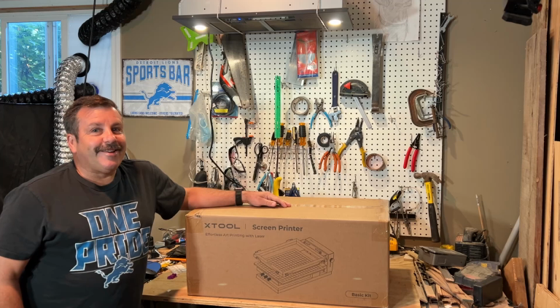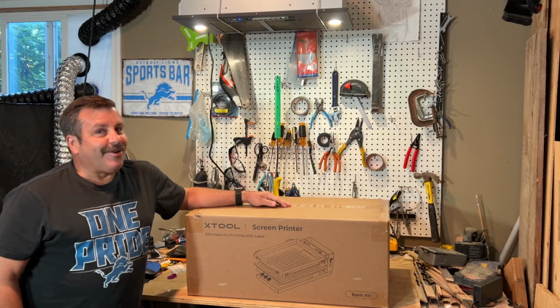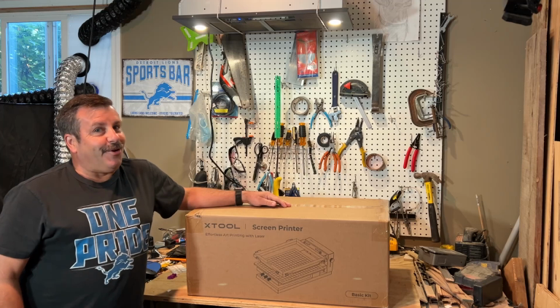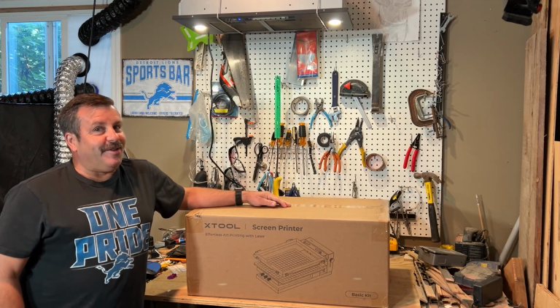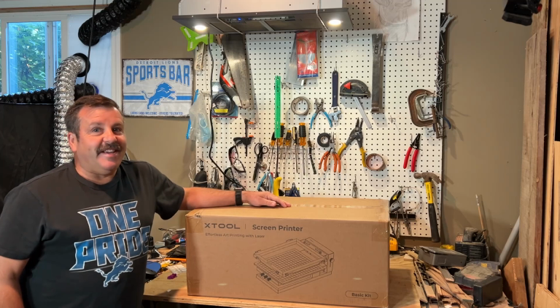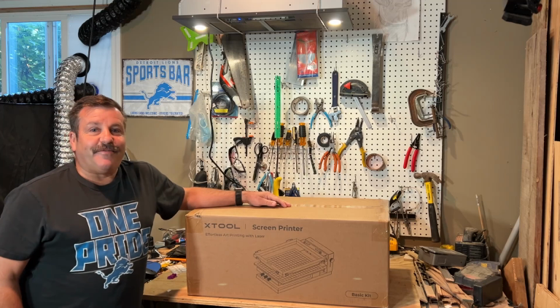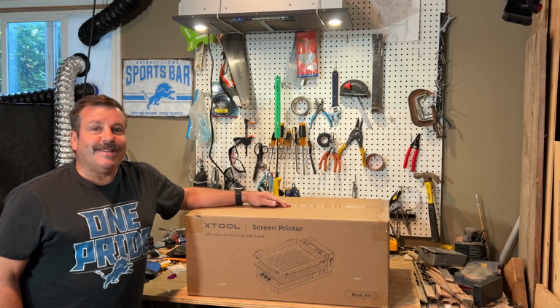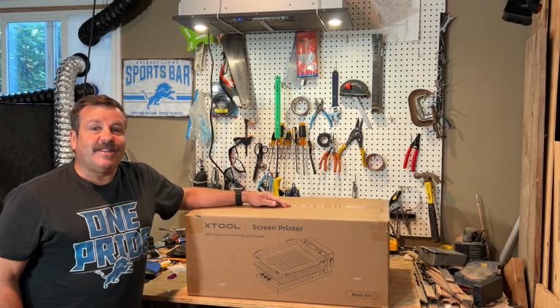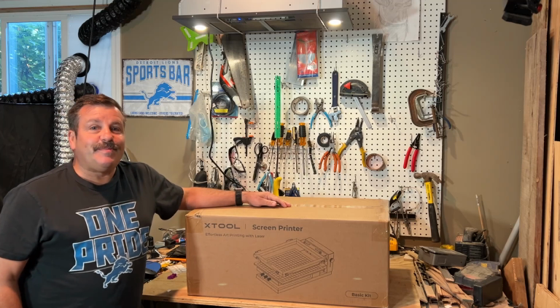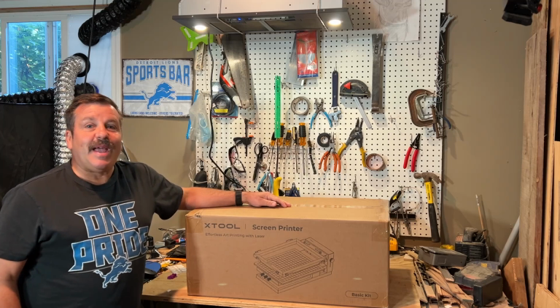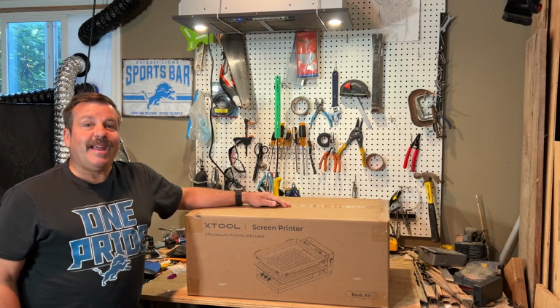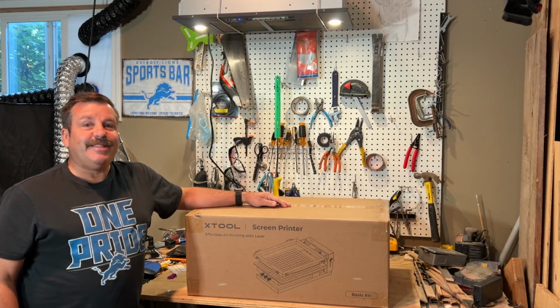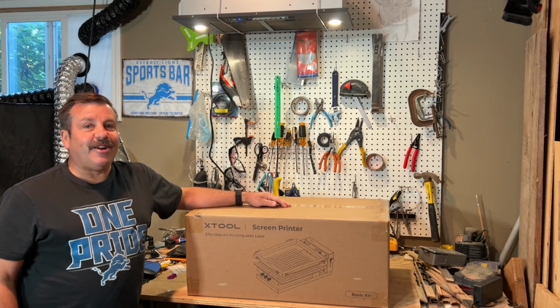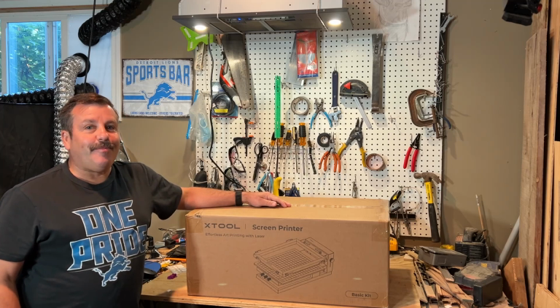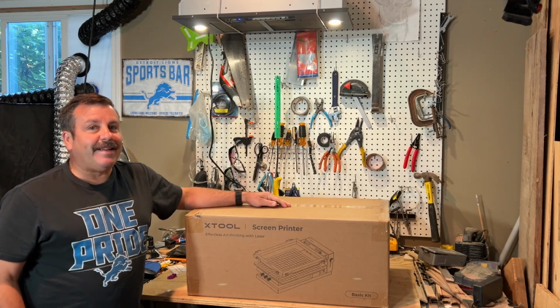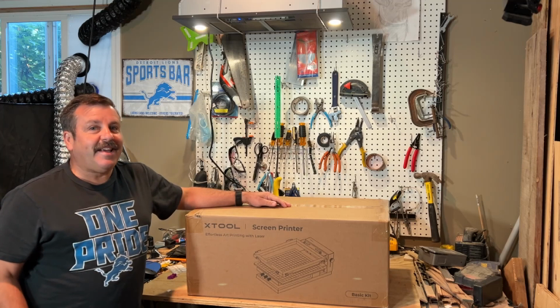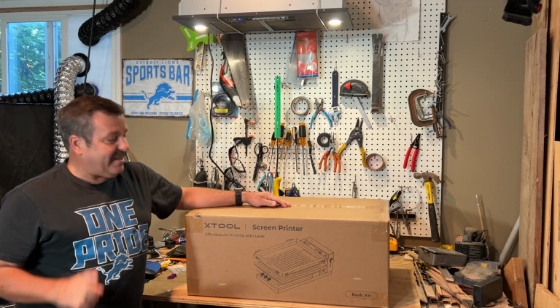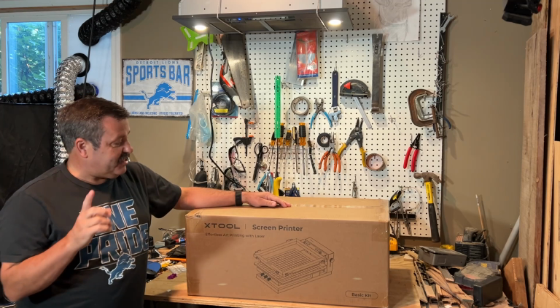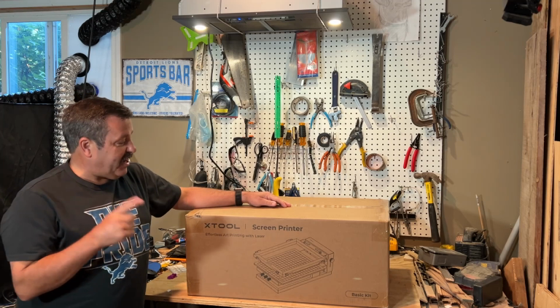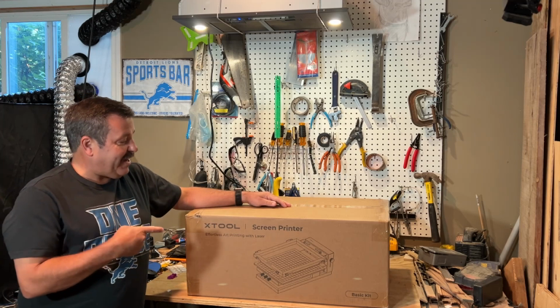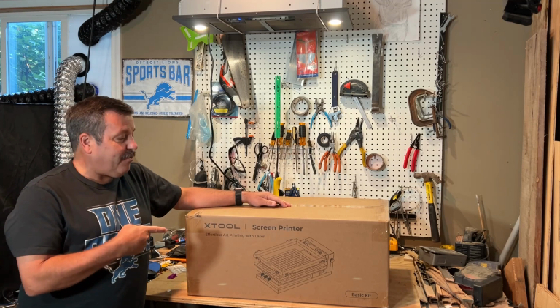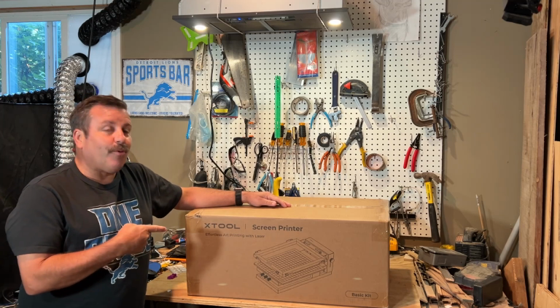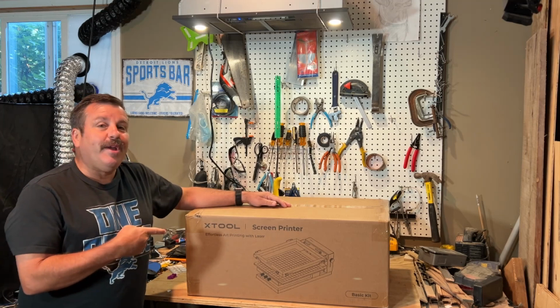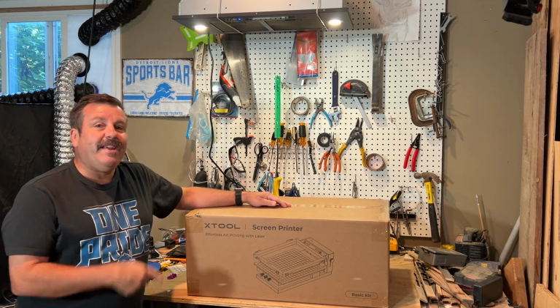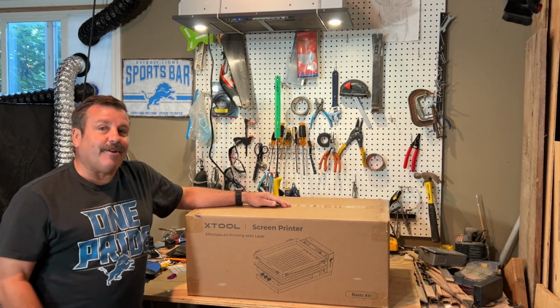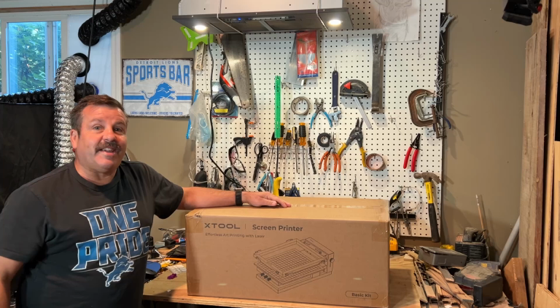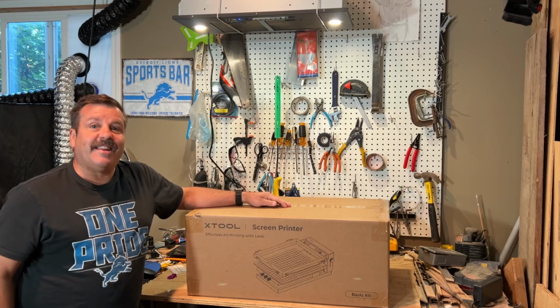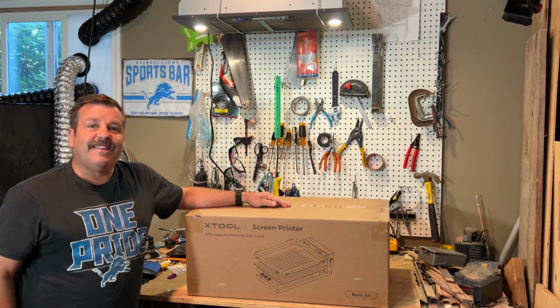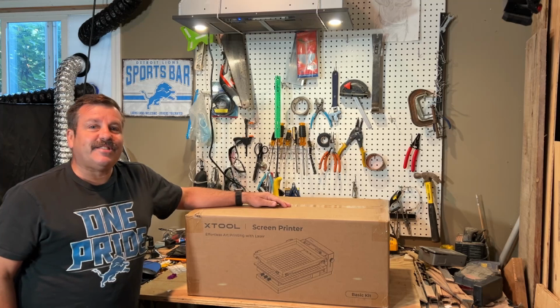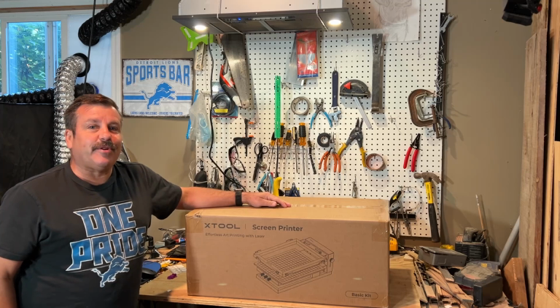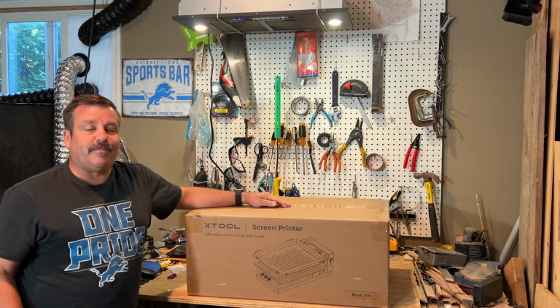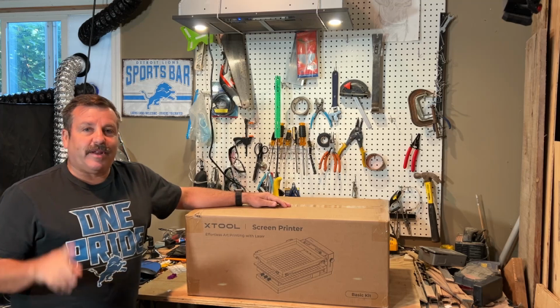Good day friends, it is me, HL Mod Tech, and check it out — we are getting into screen printing.